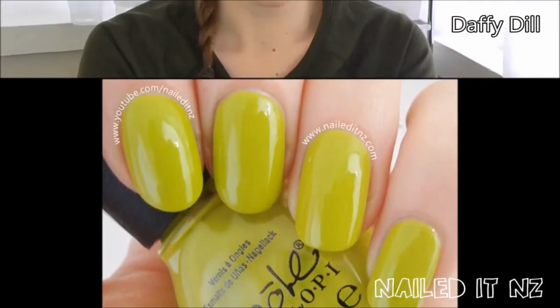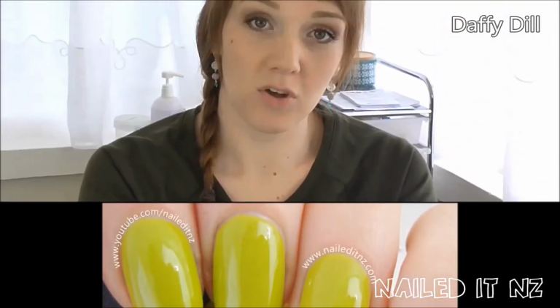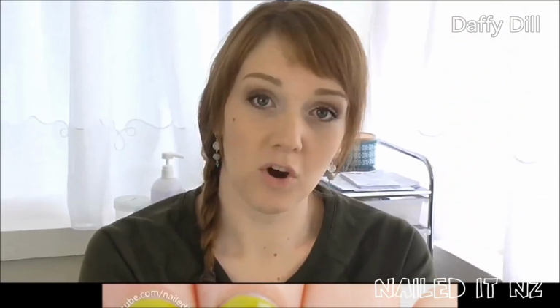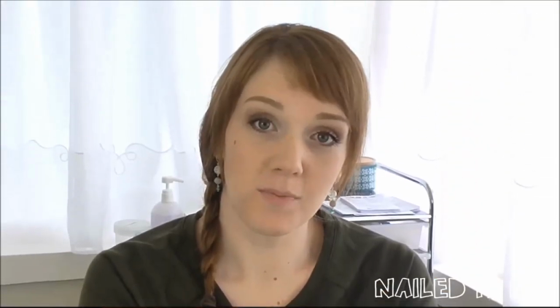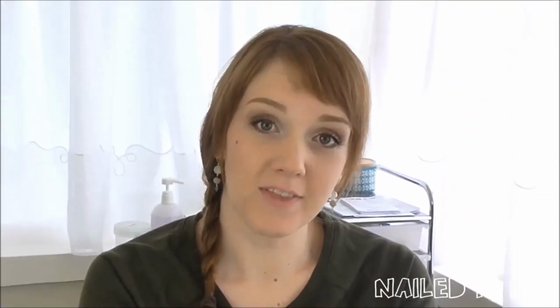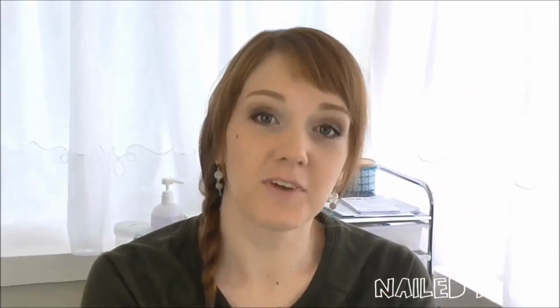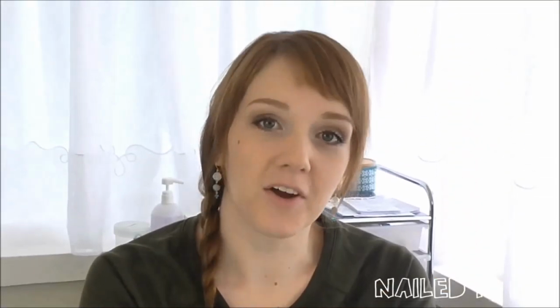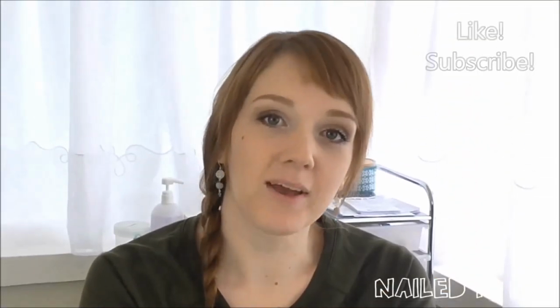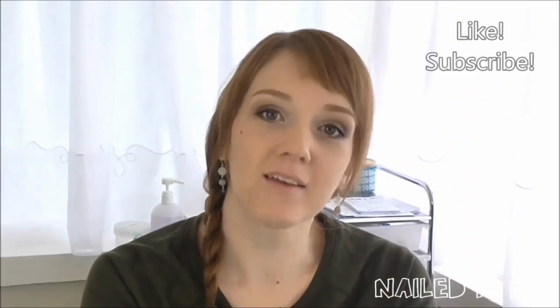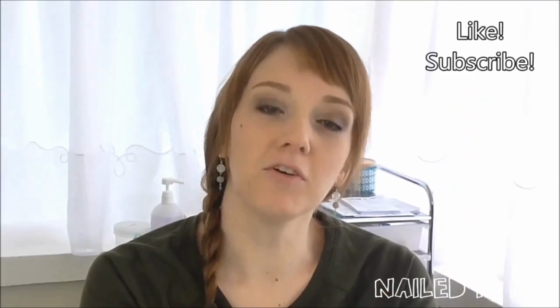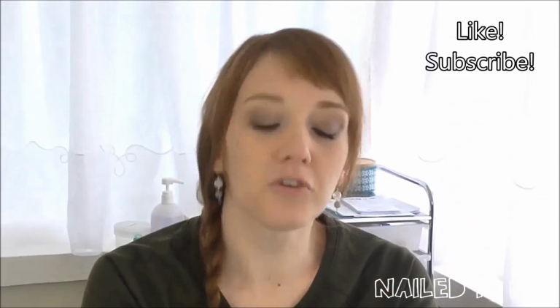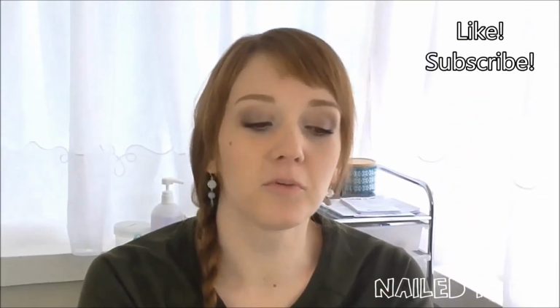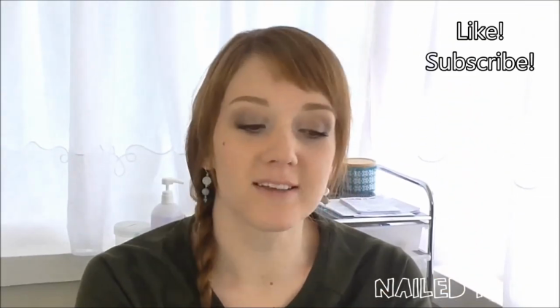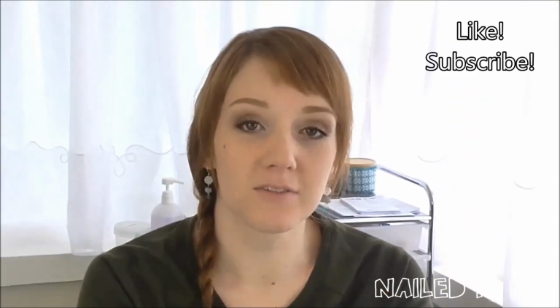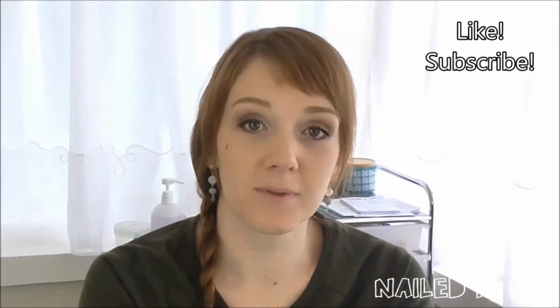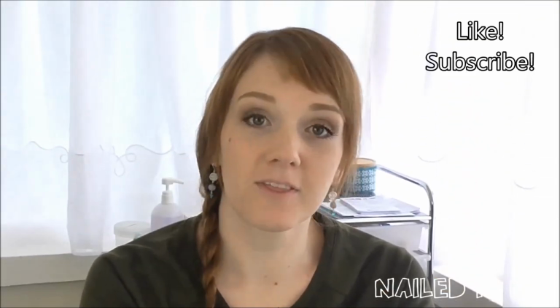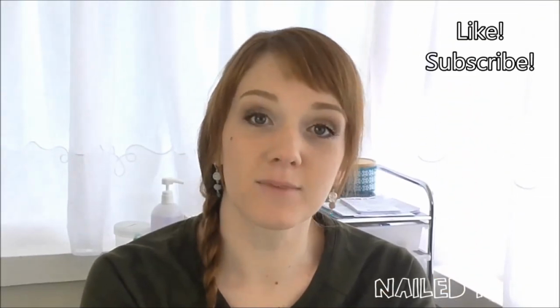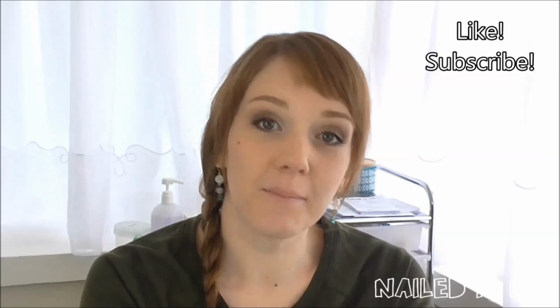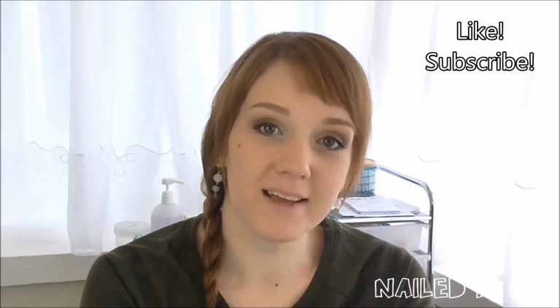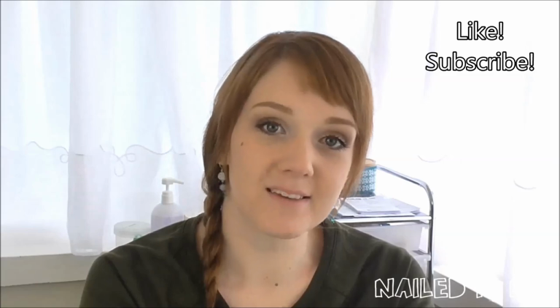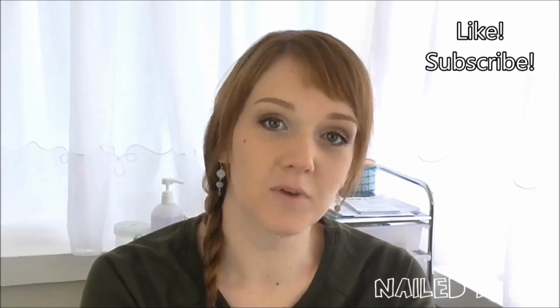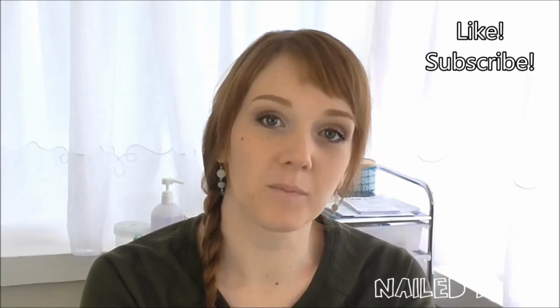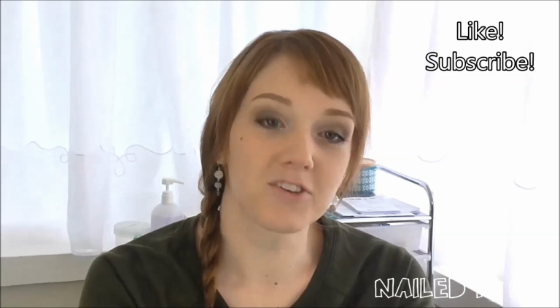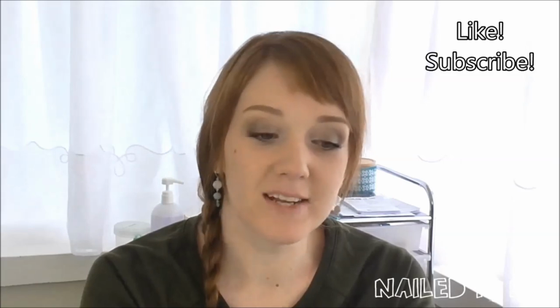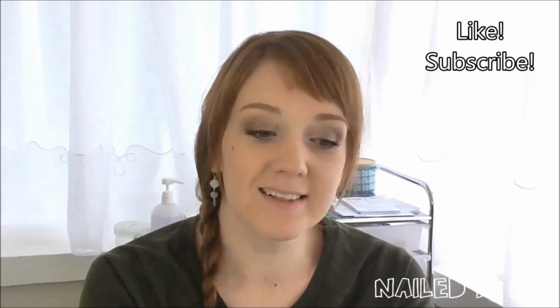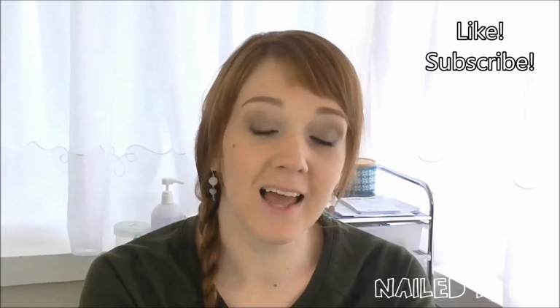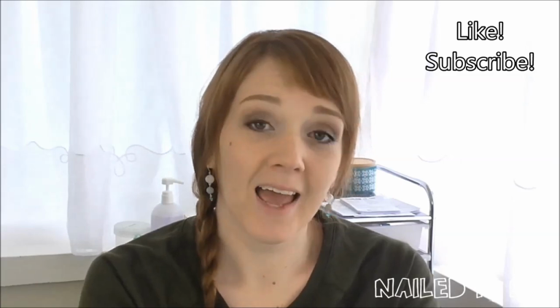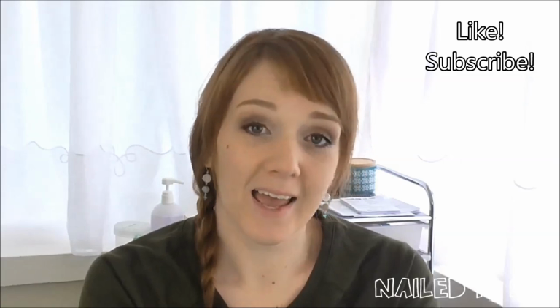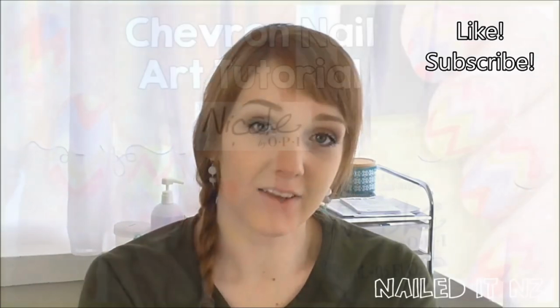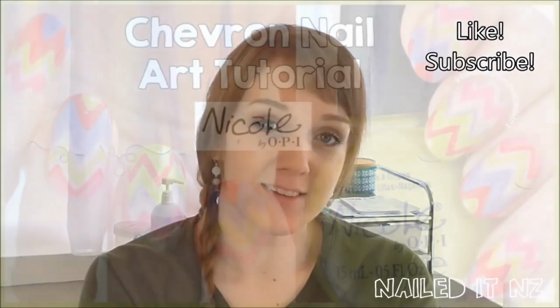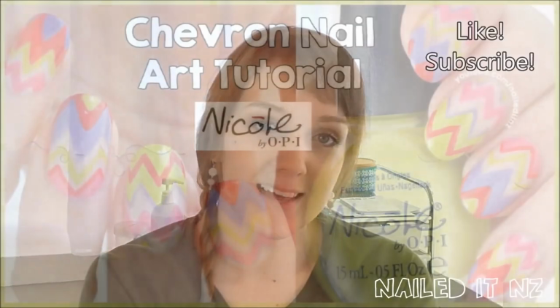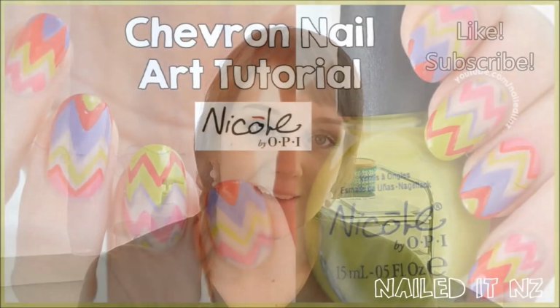So I hope you like this video, and if you do please give it a big thumbs up and subscribe to my channel. I'll see you later.